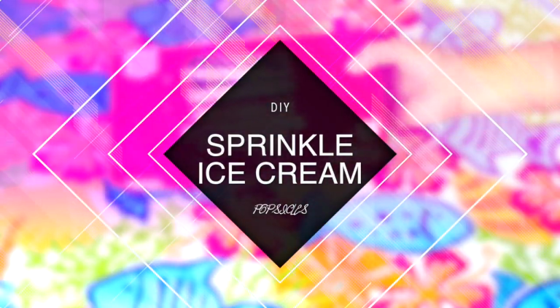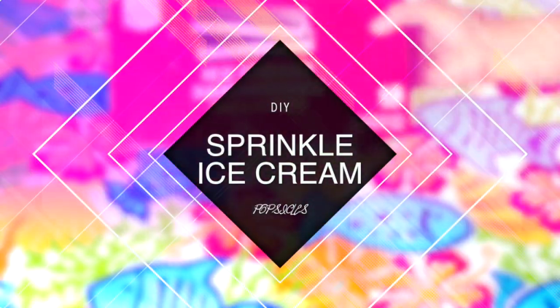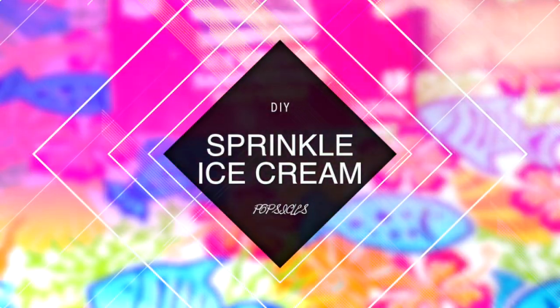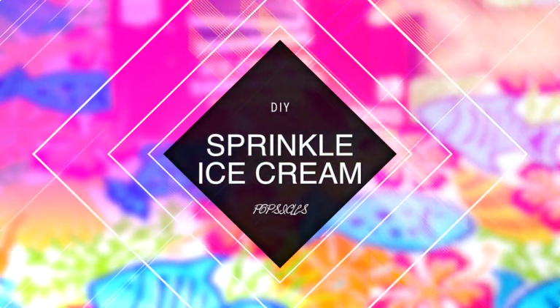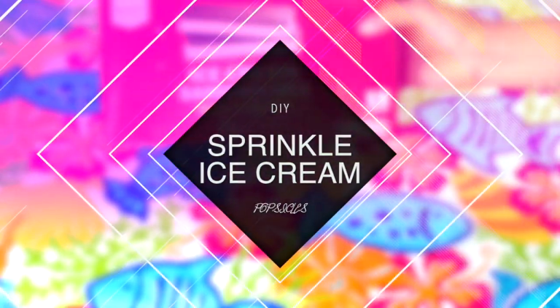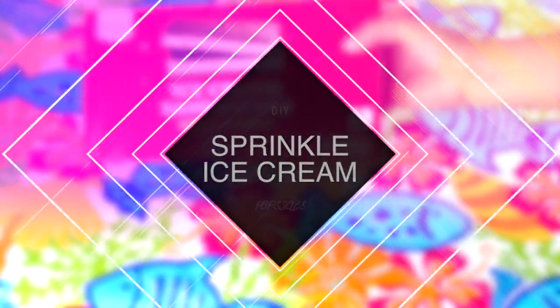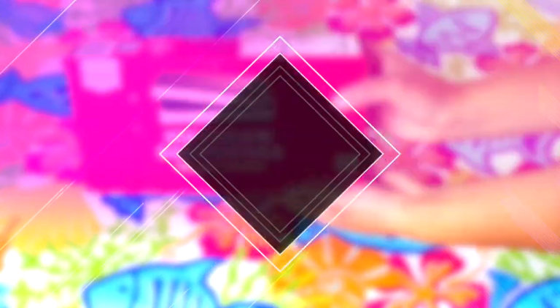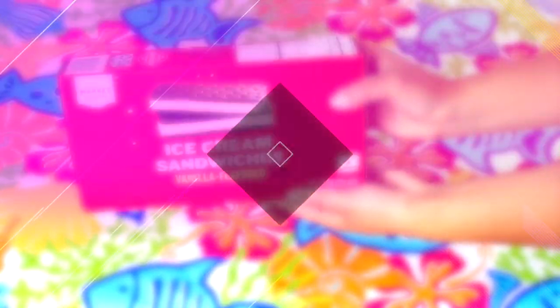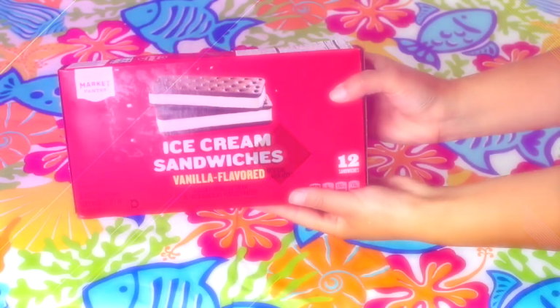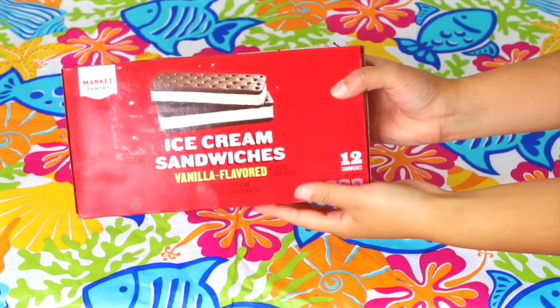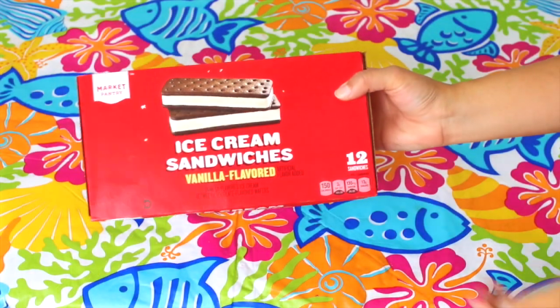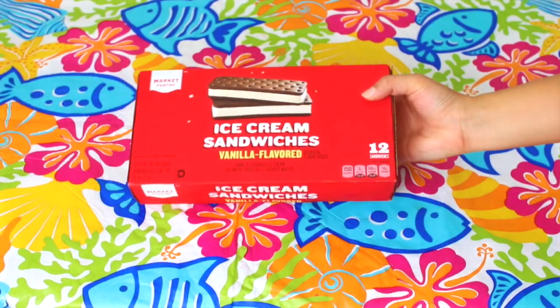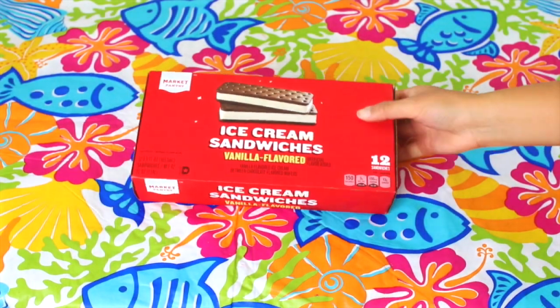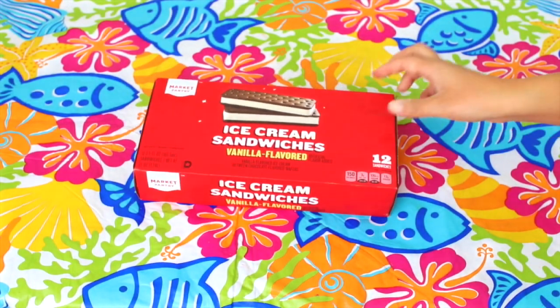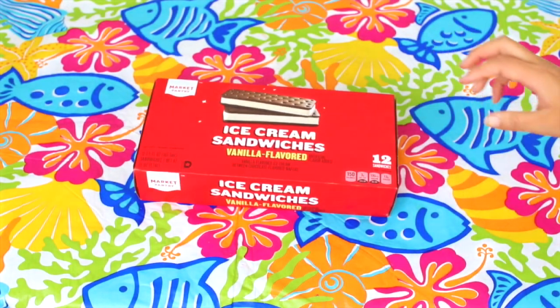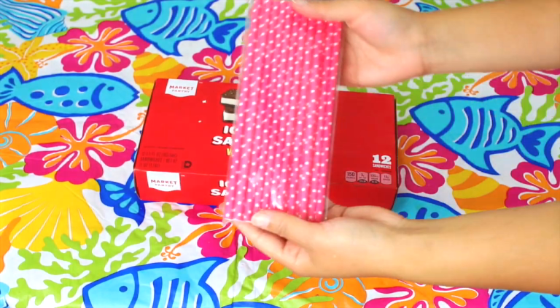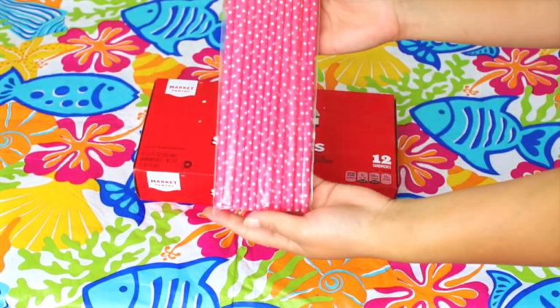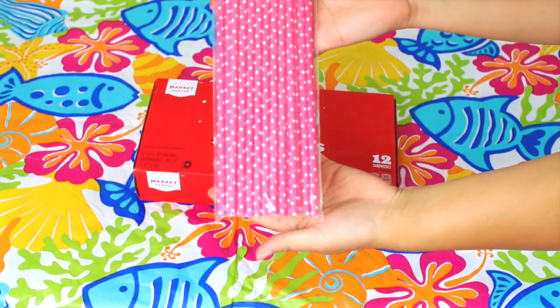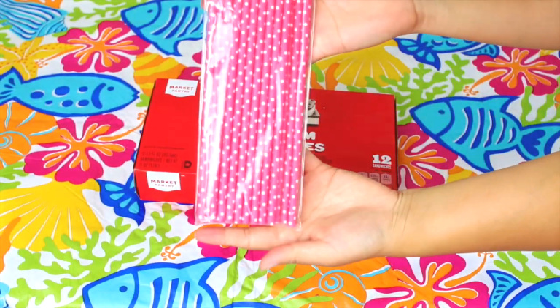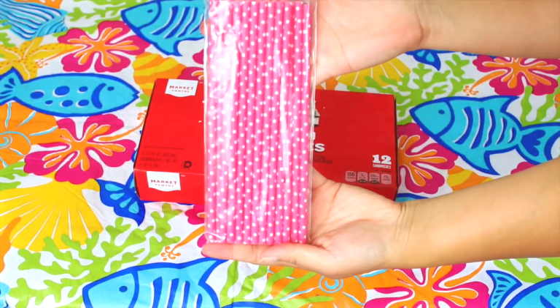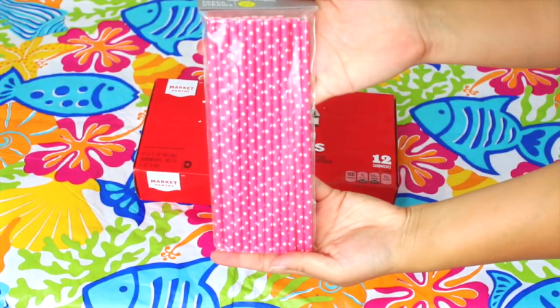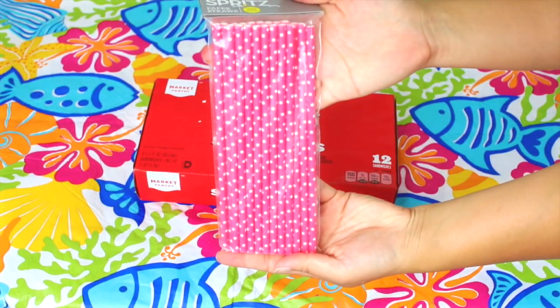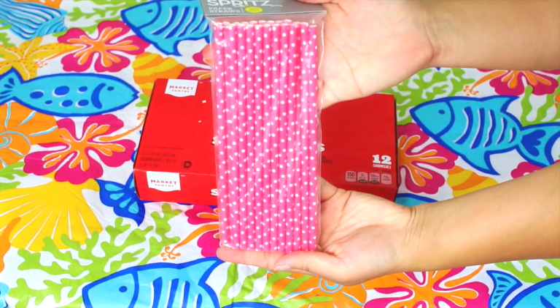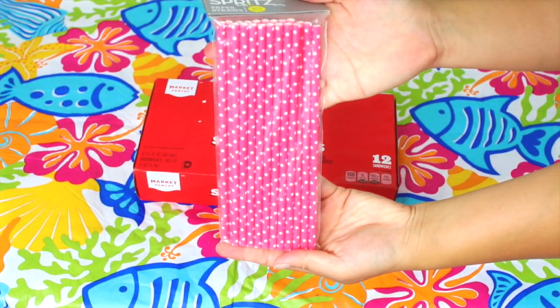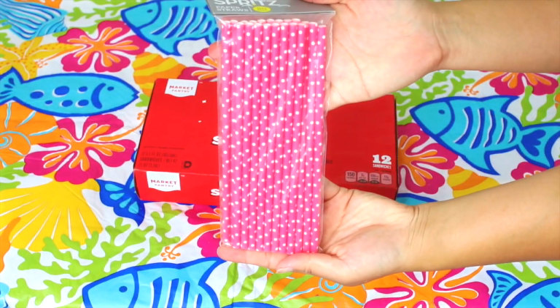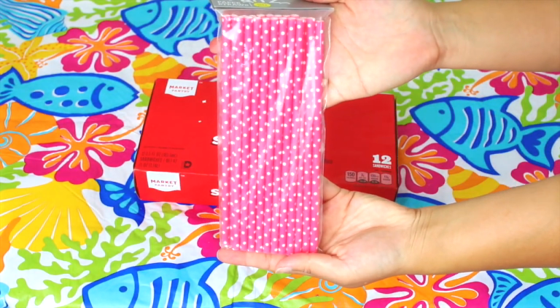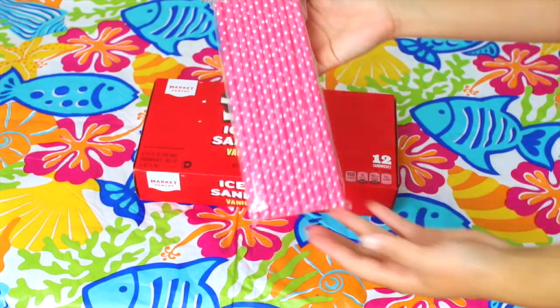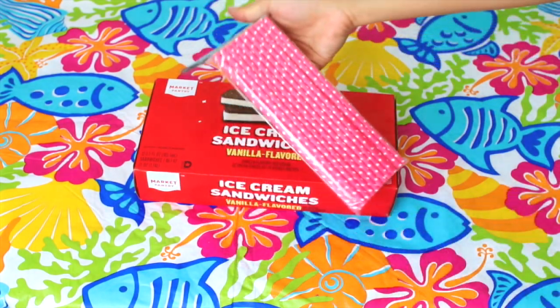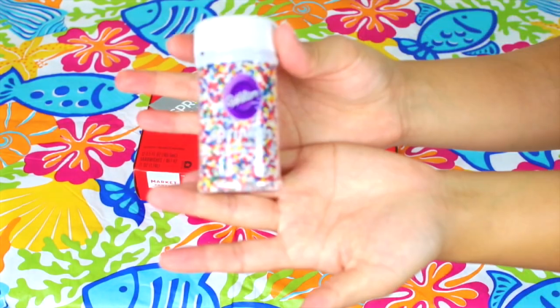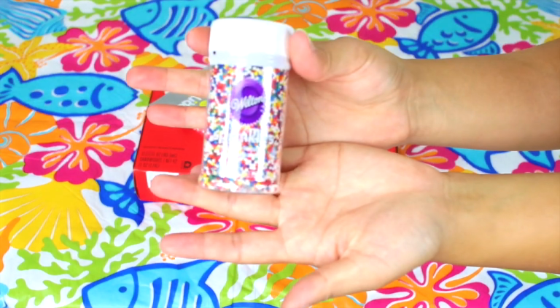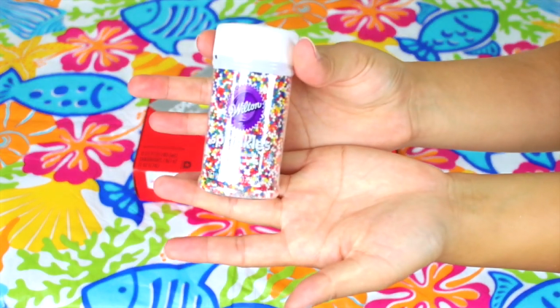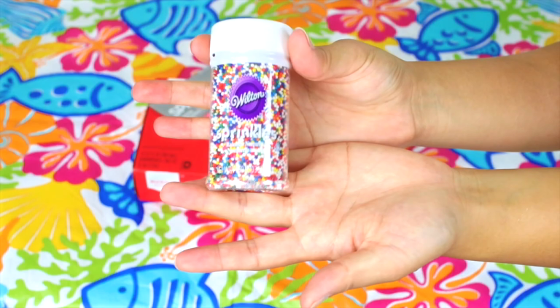For this next DIY, you will just need ice cream sandwiches, some cute straws, and sprinkles.